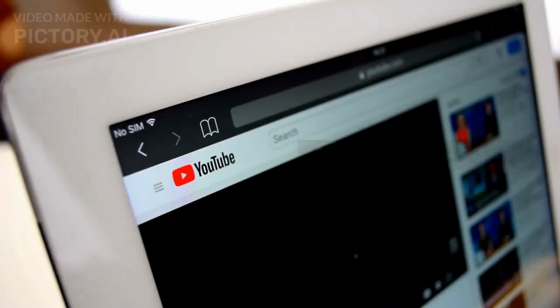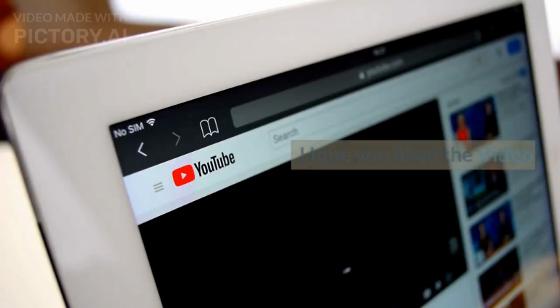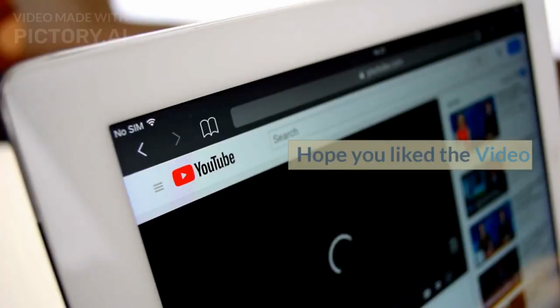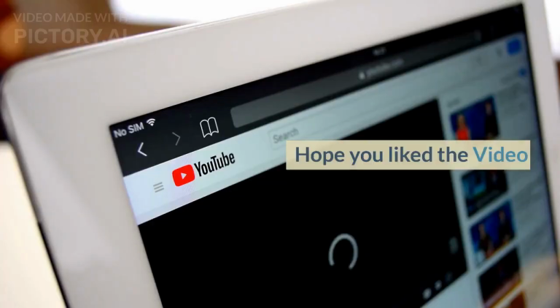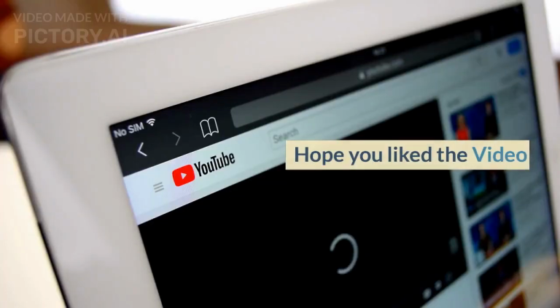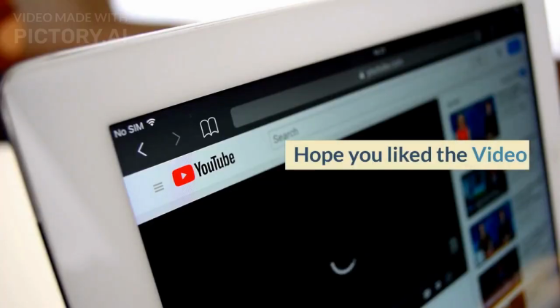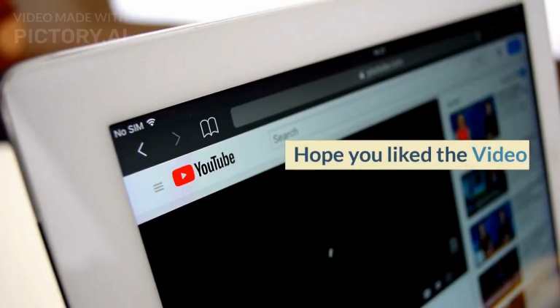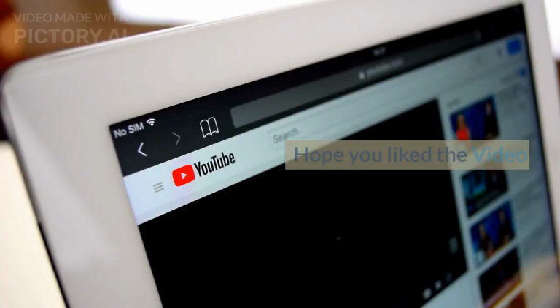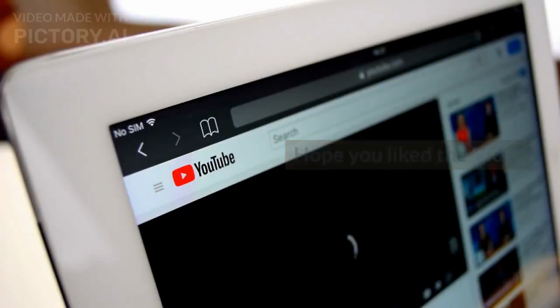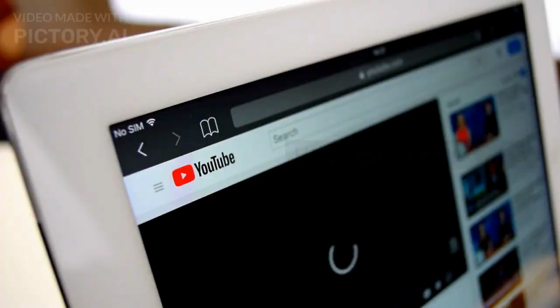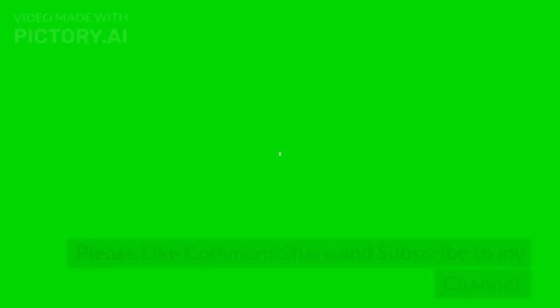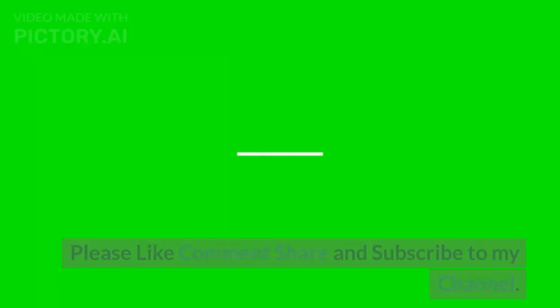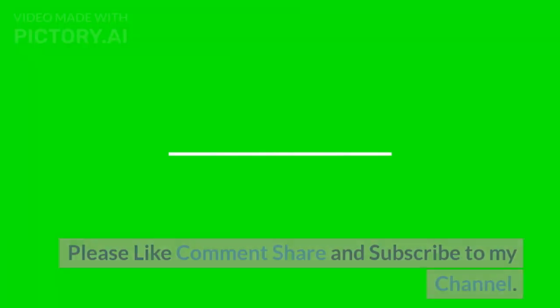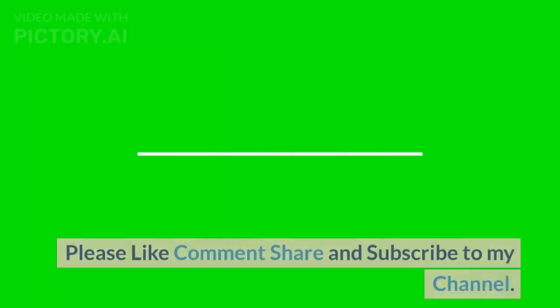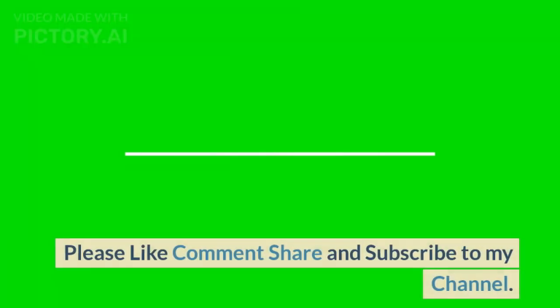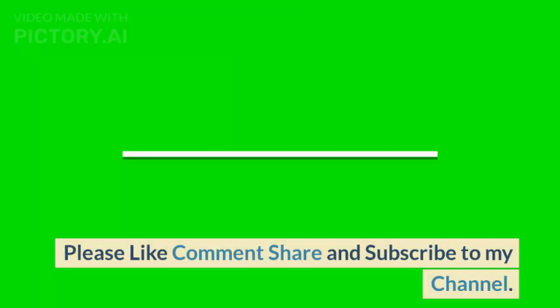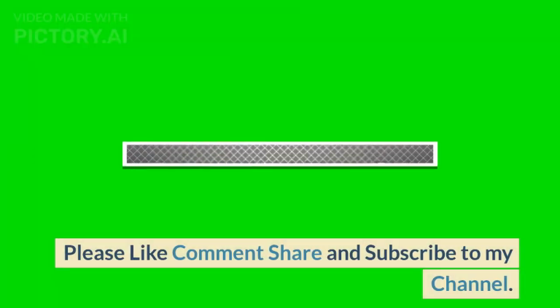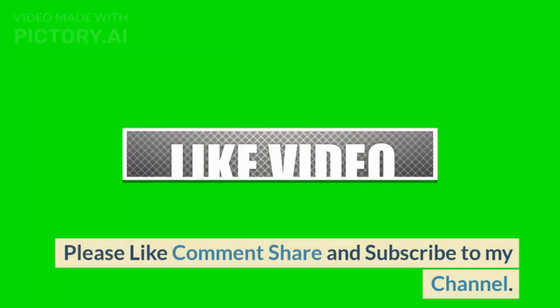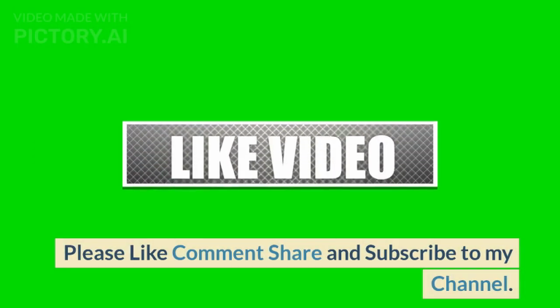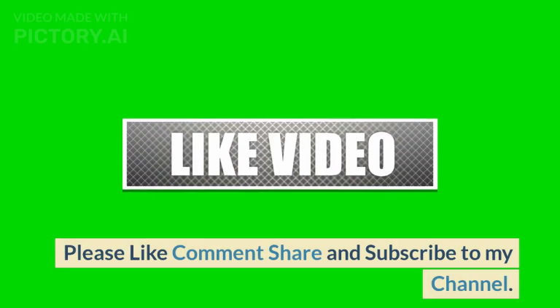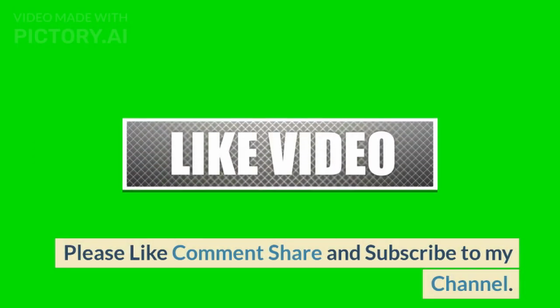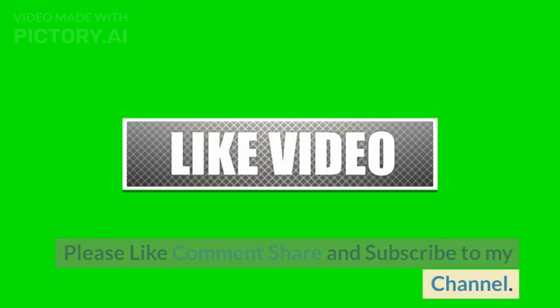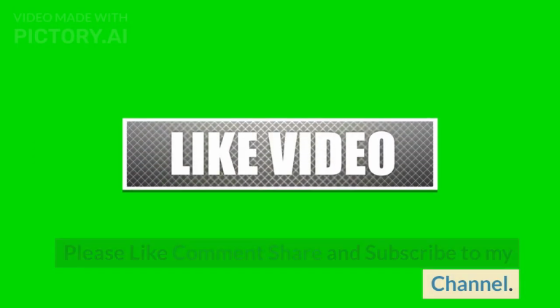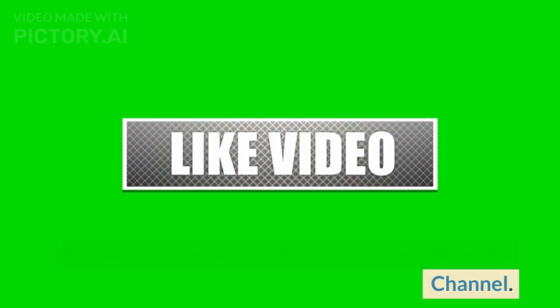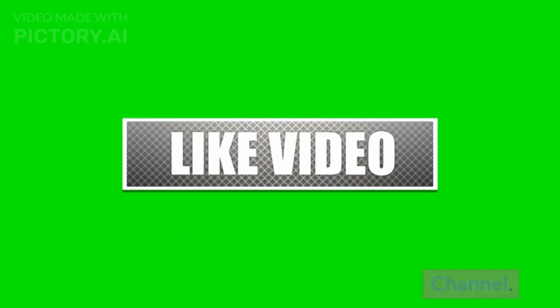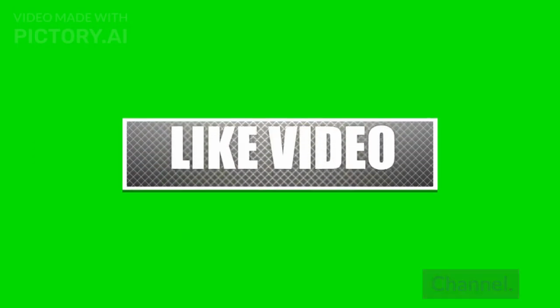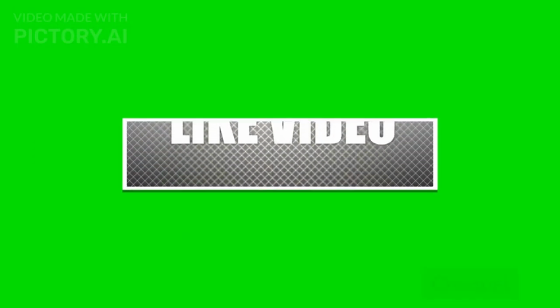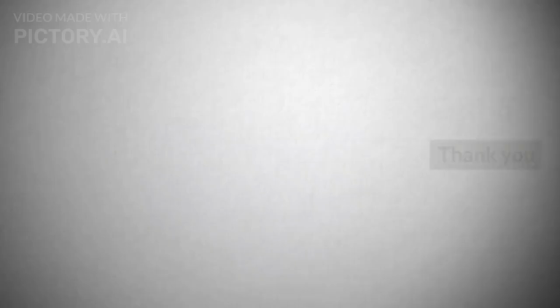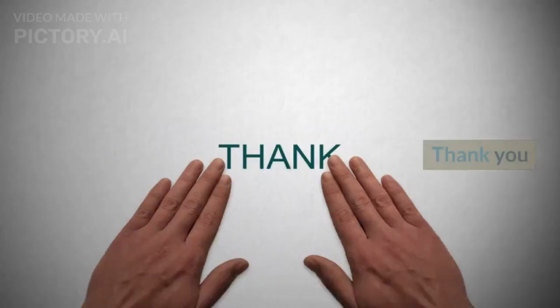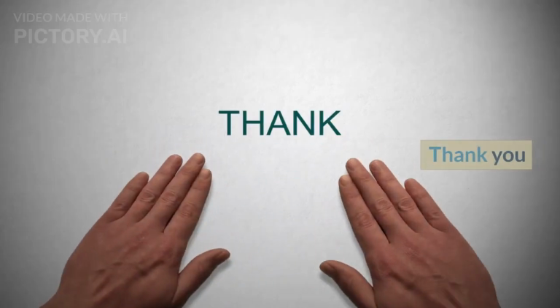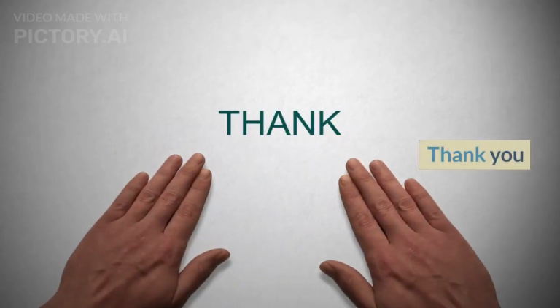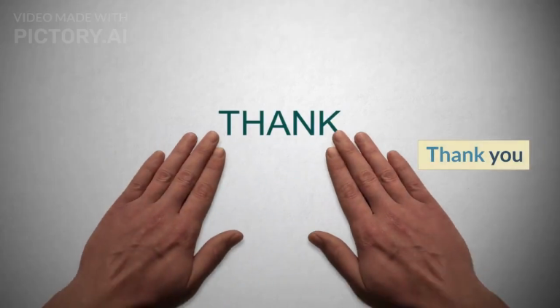I hope you liked the video. Please like, comment, share, and subscribe to my channel. Thank you.